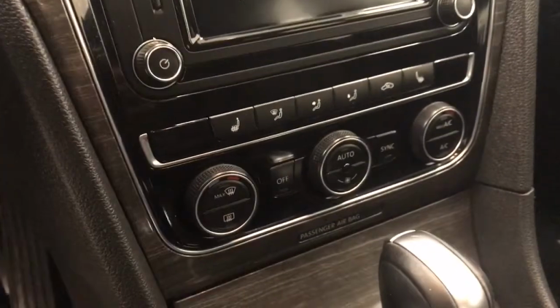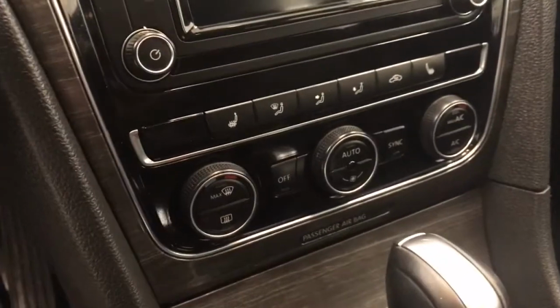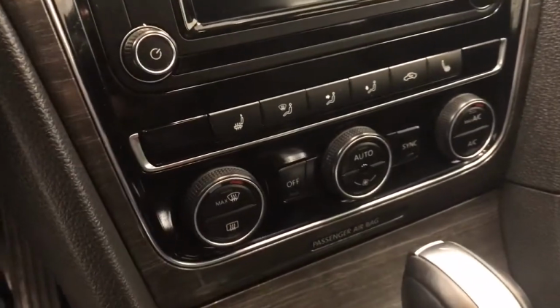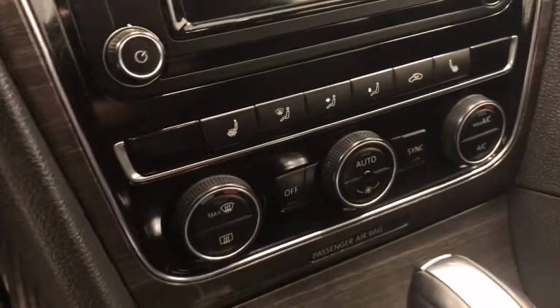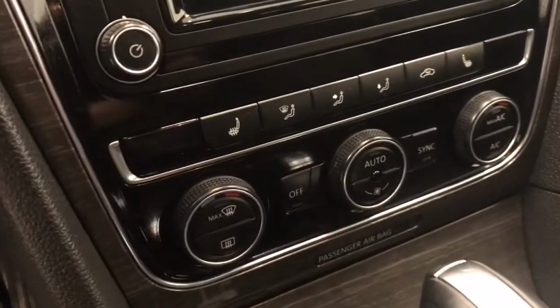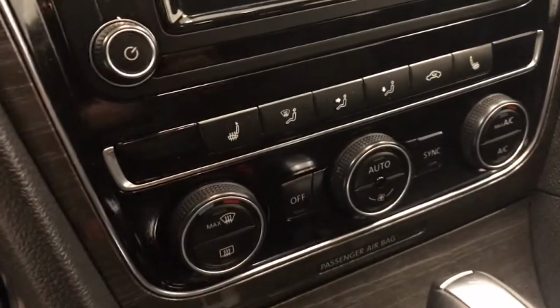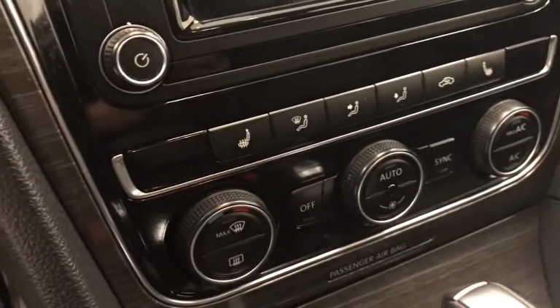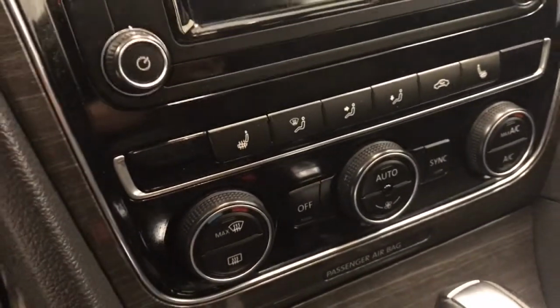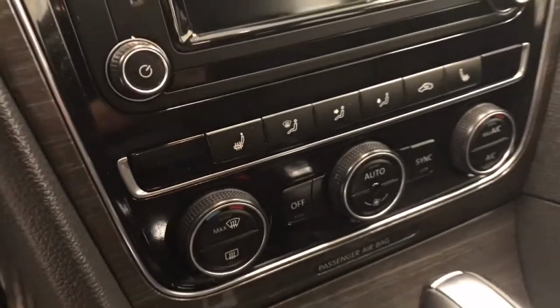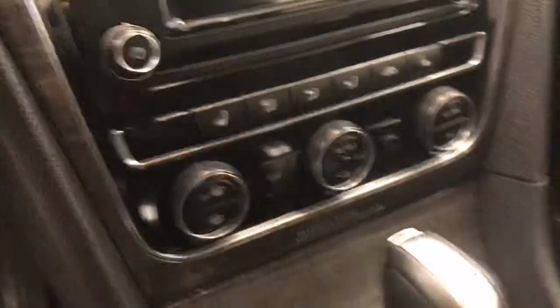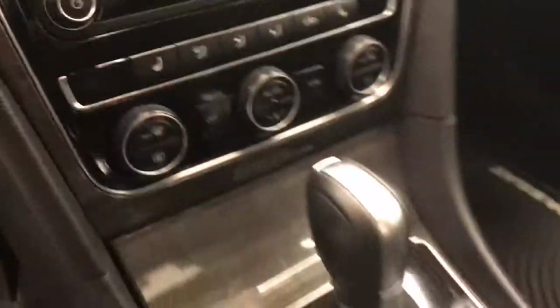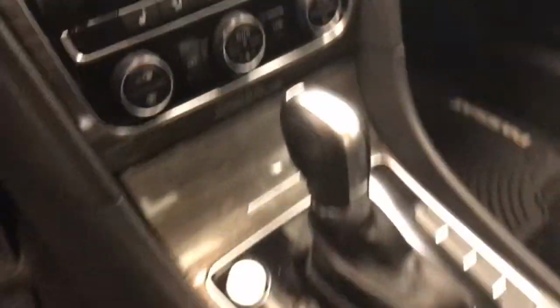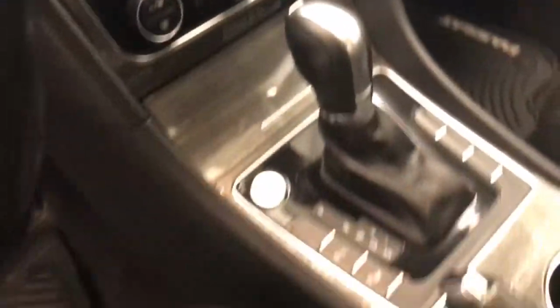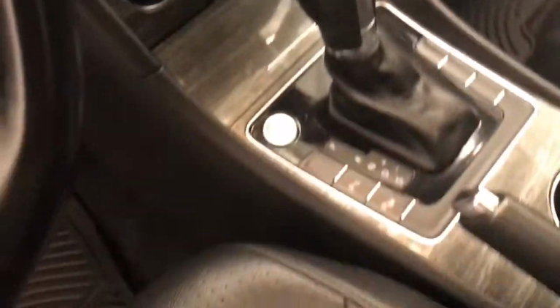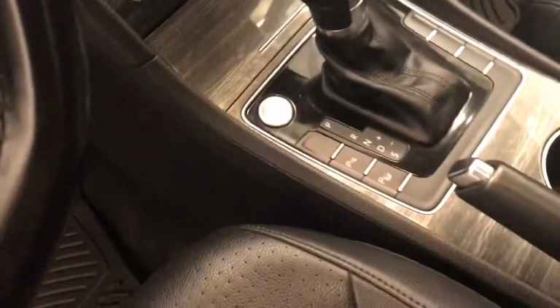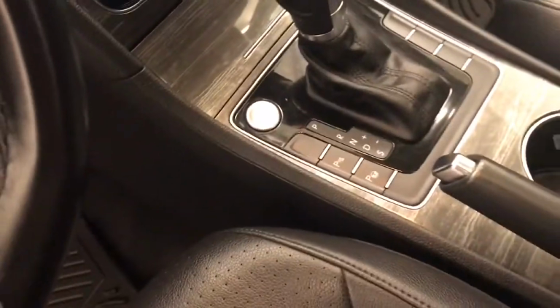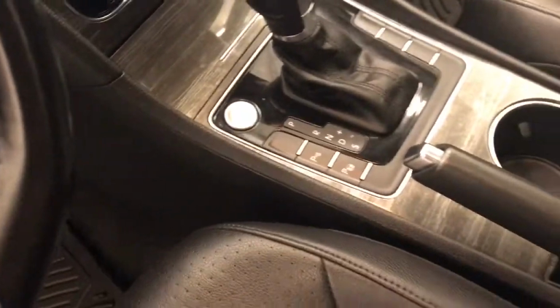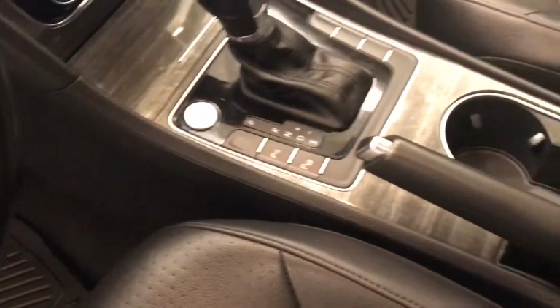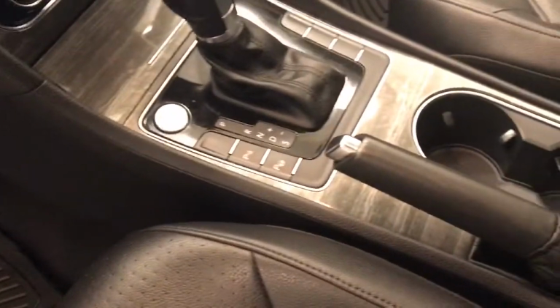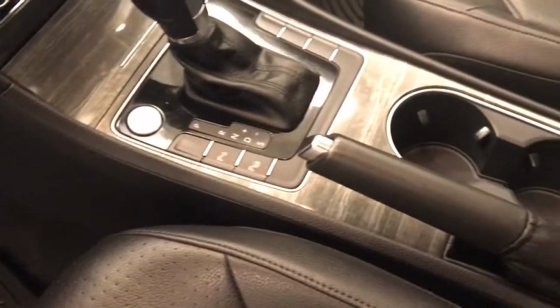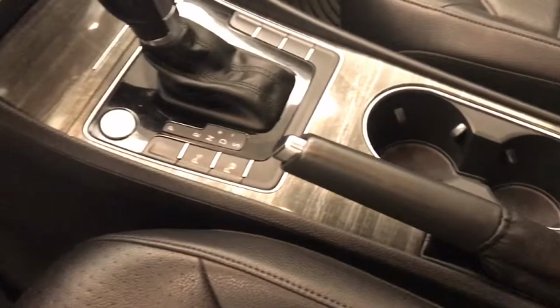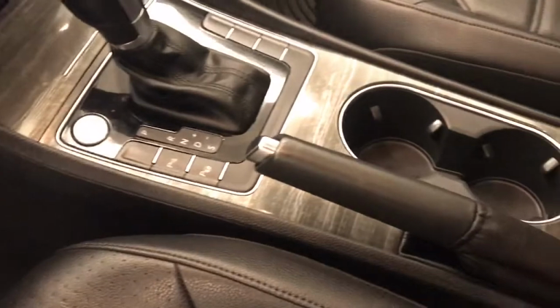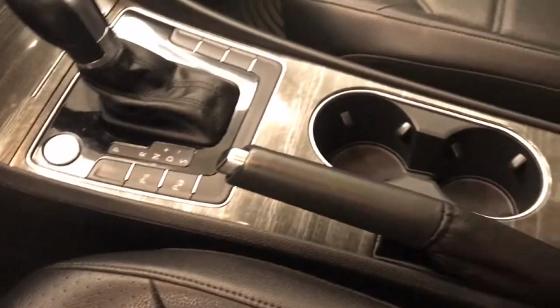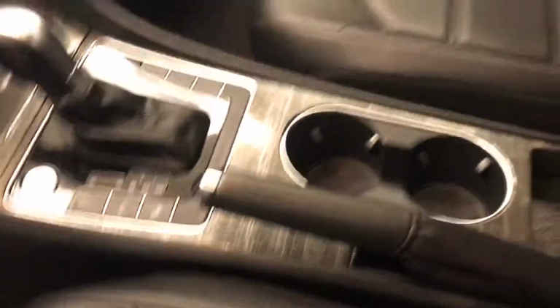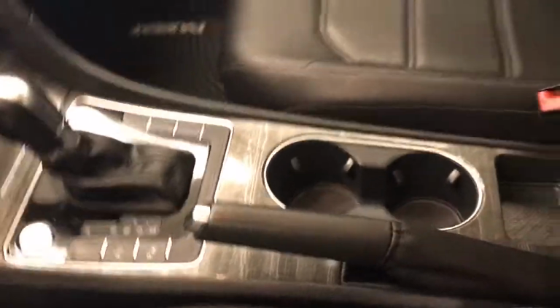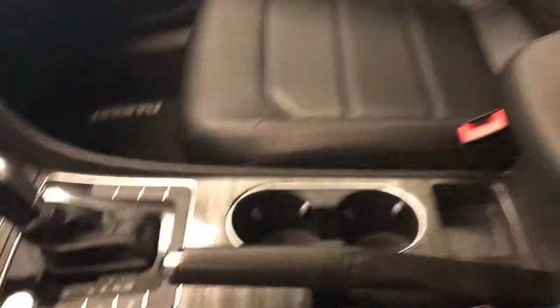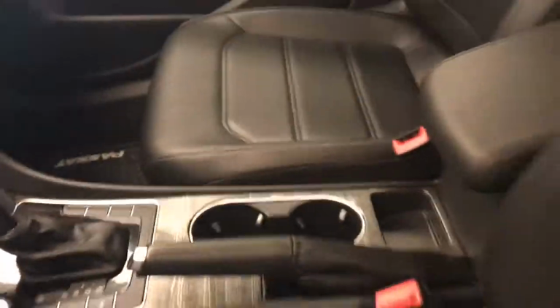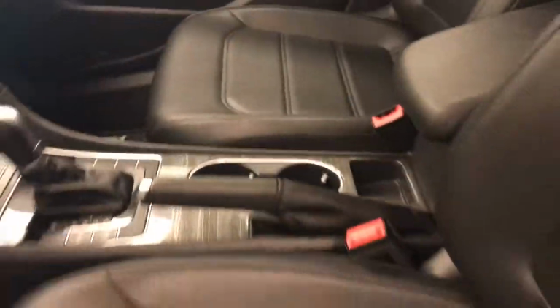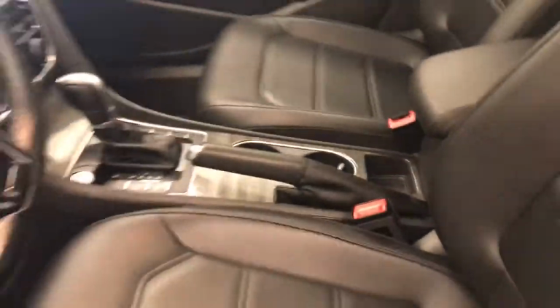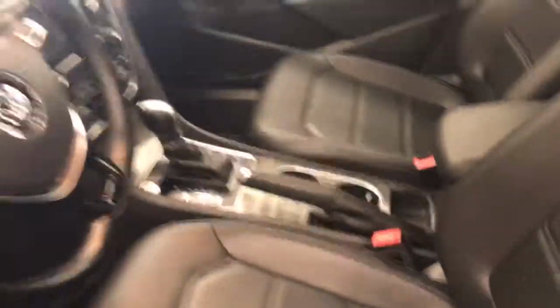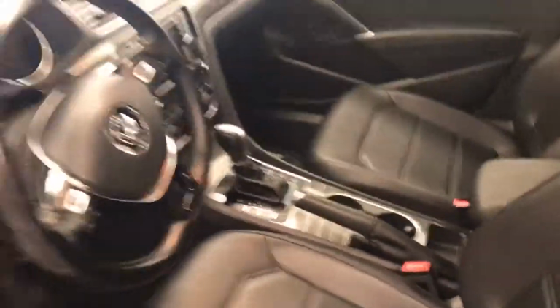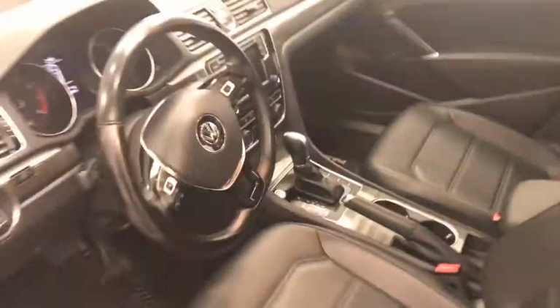Climate controlled AC, heated seats, push button start, parking assist controls. Our interior color is black.